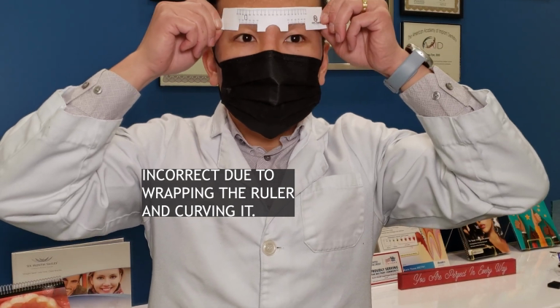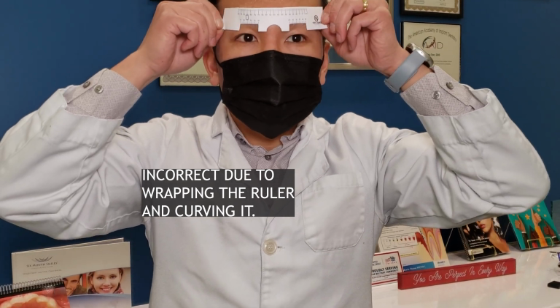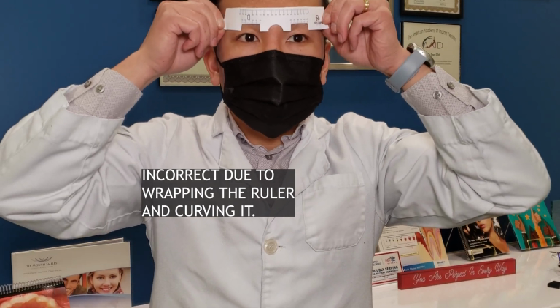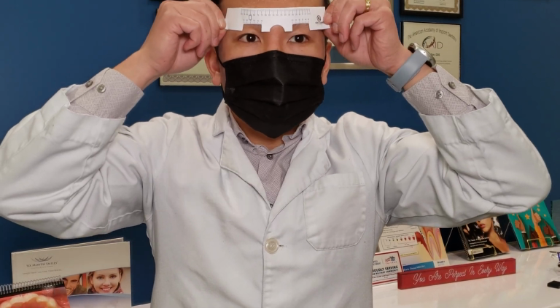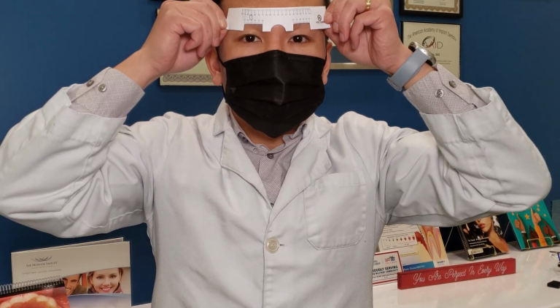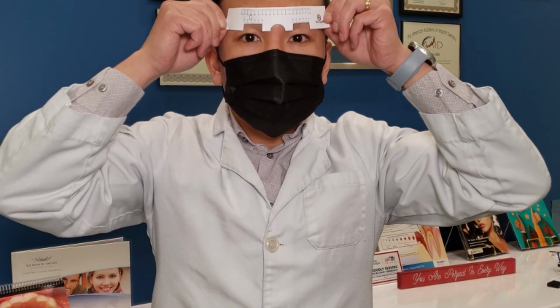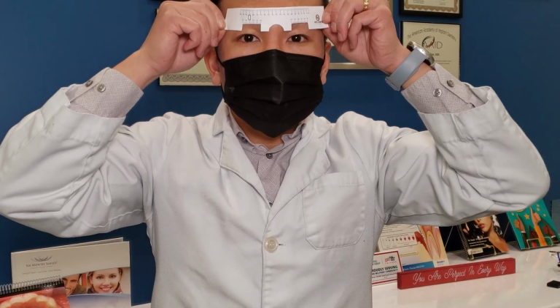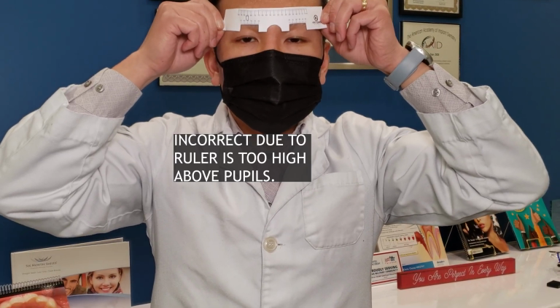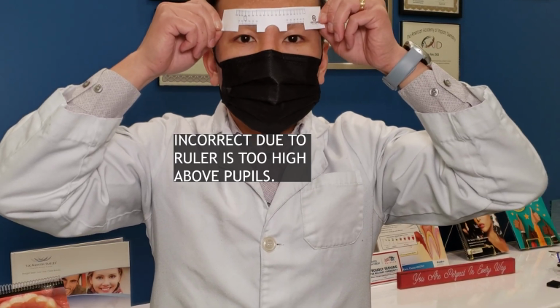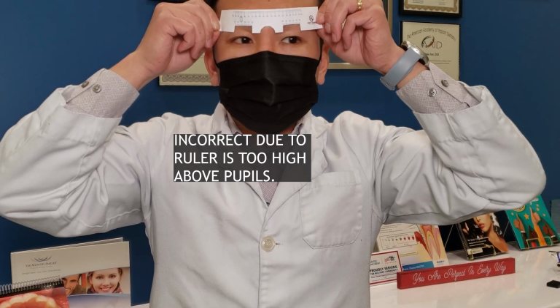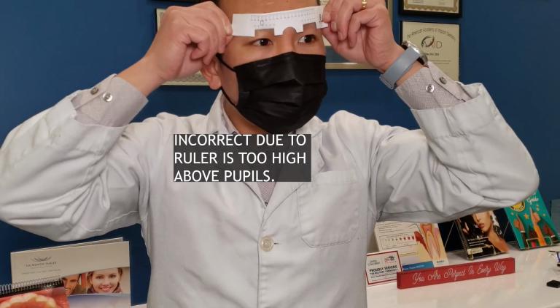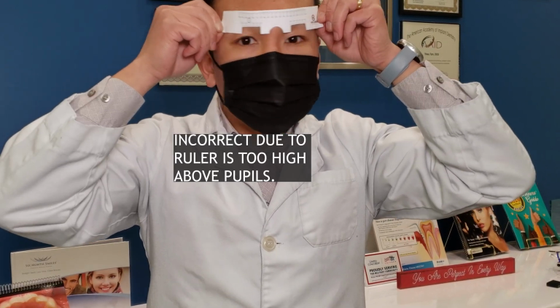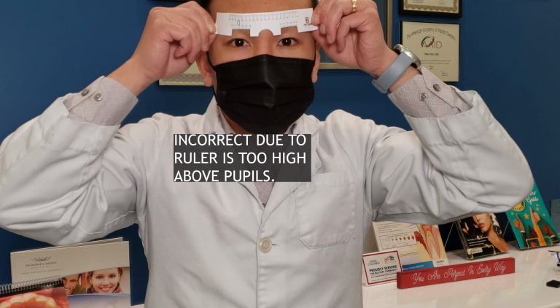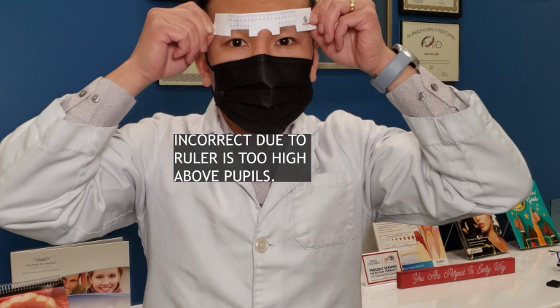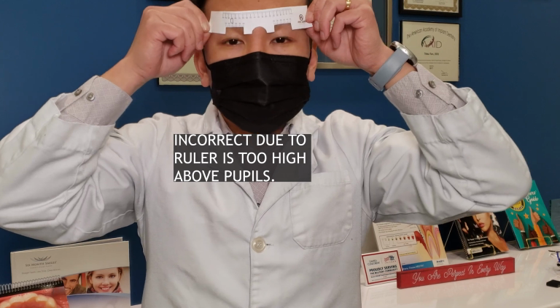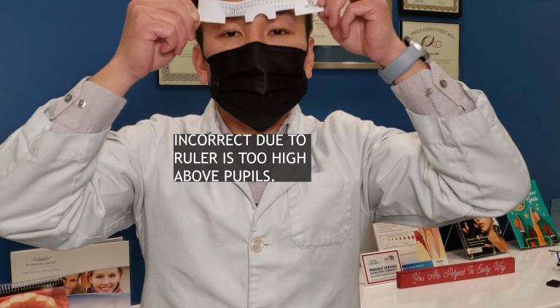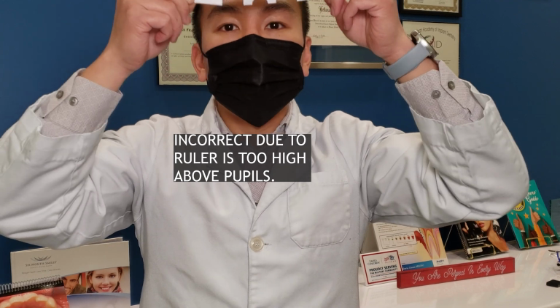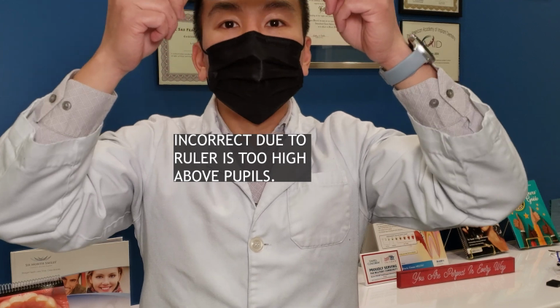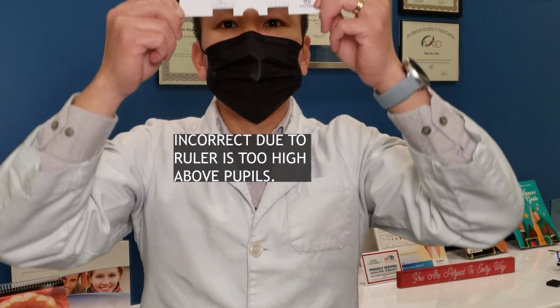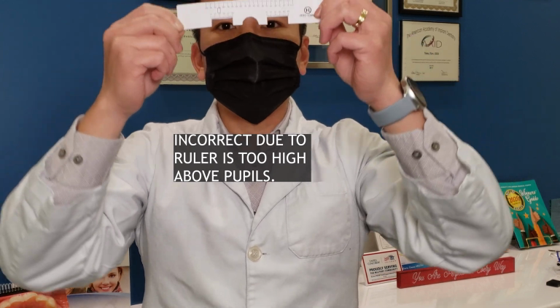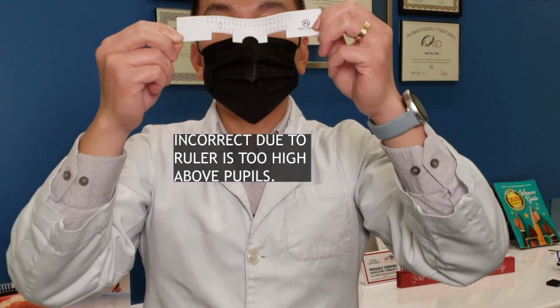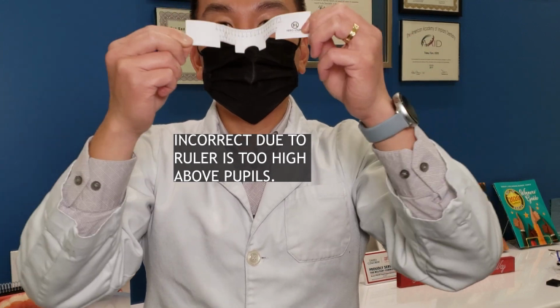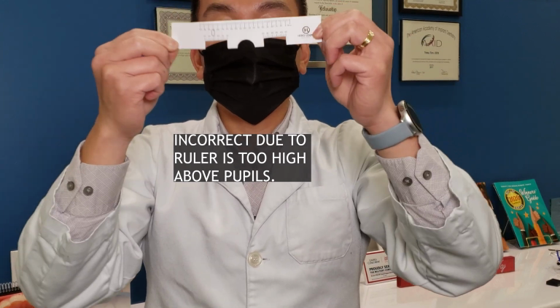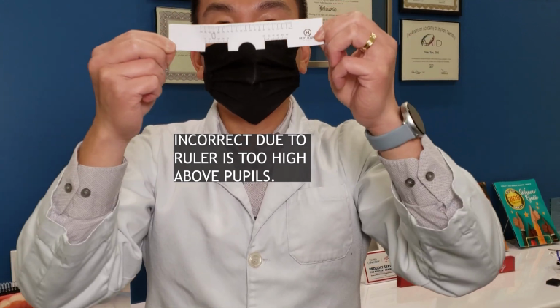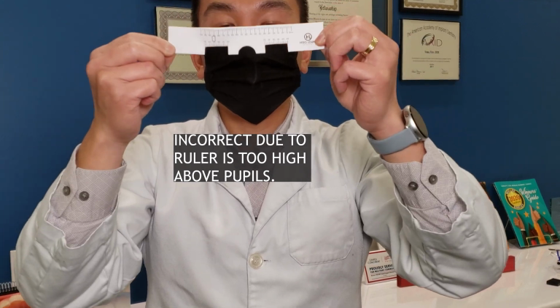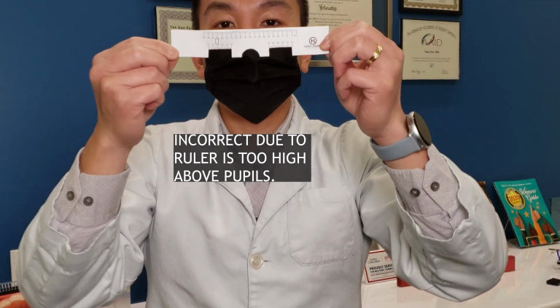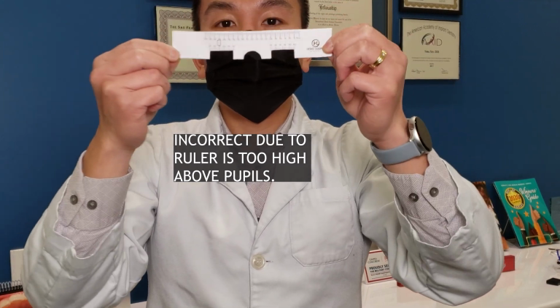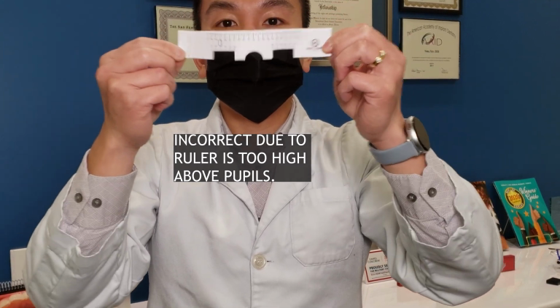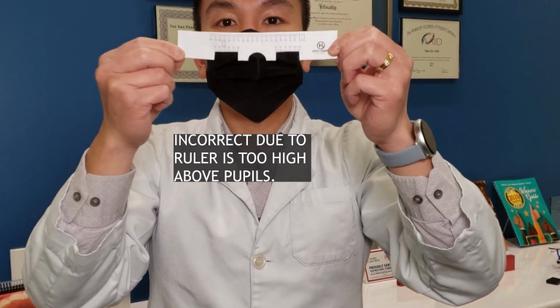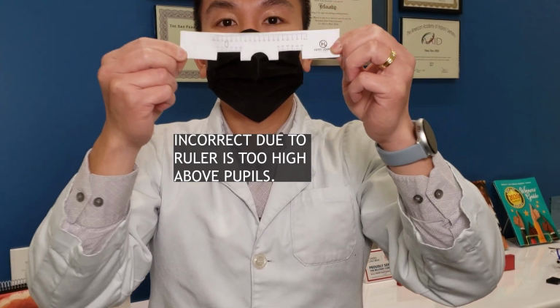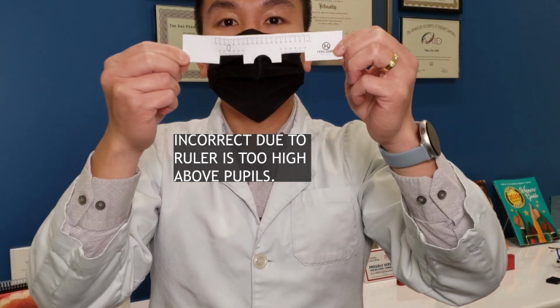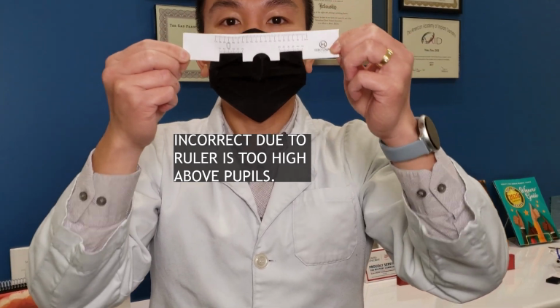Once you have those 3 photos, you can email us and we will be able to measure your pupillary distance.